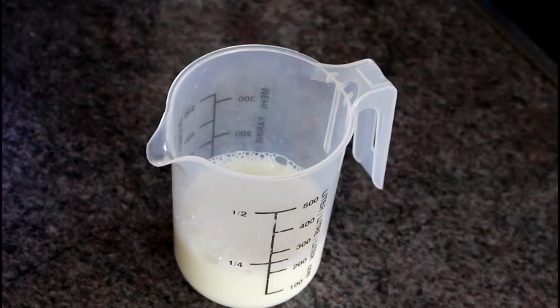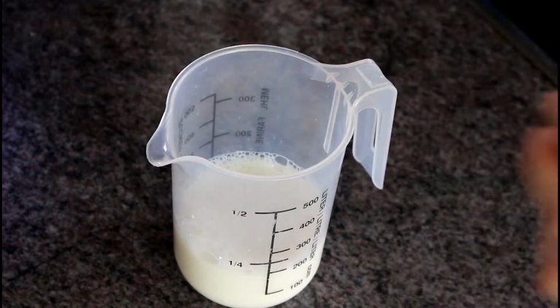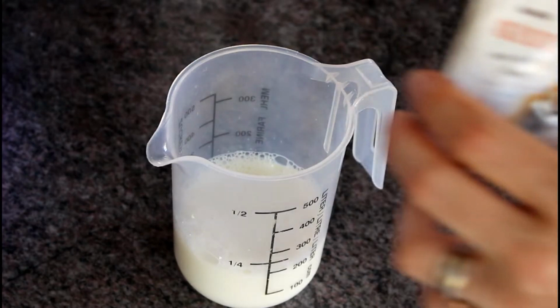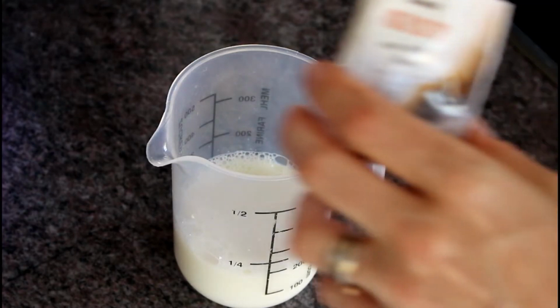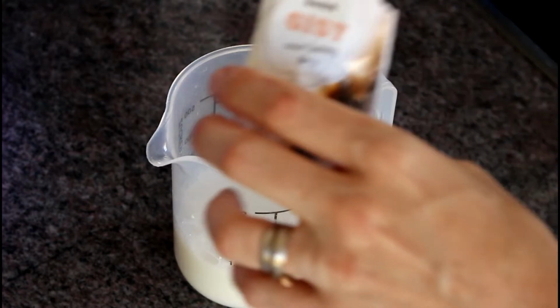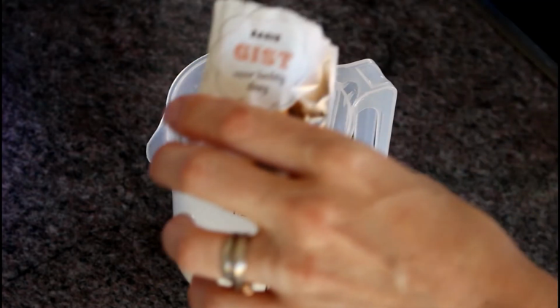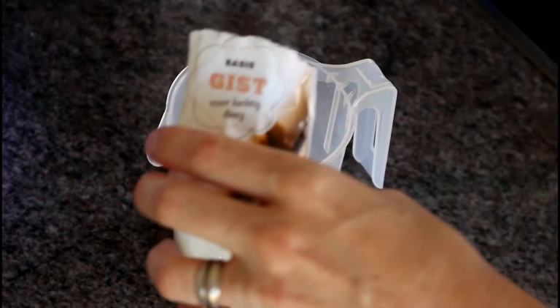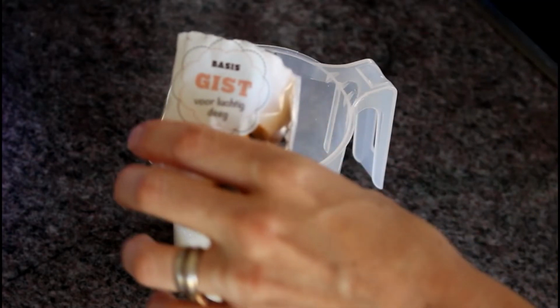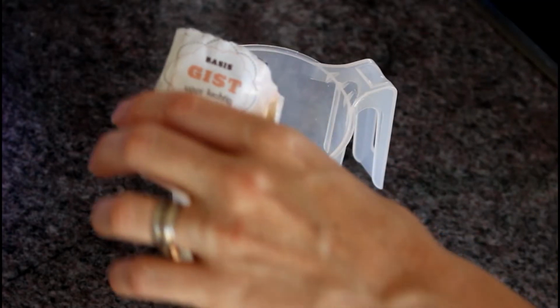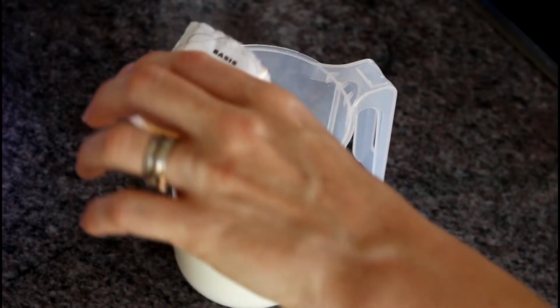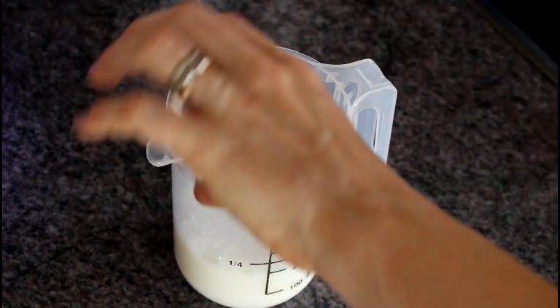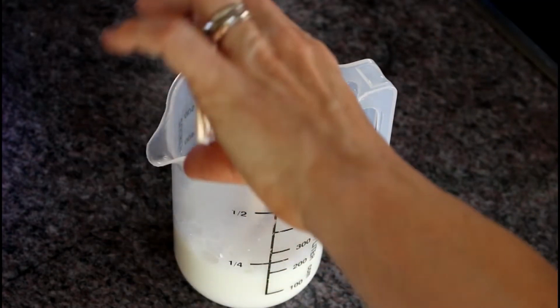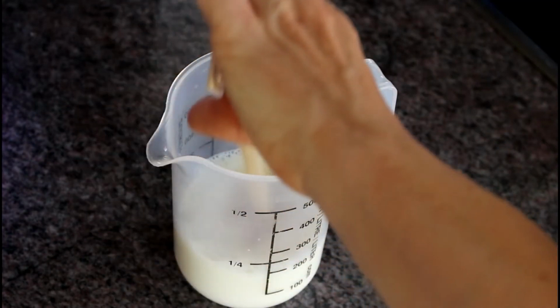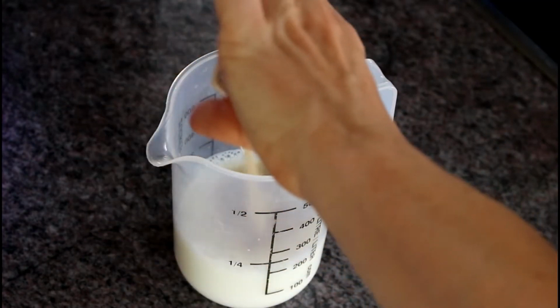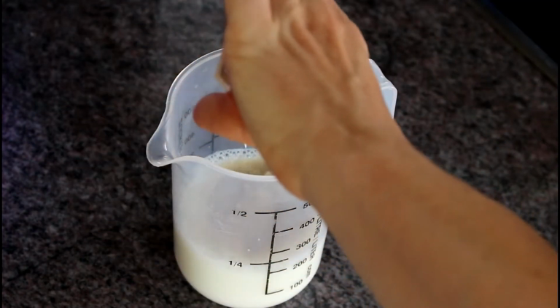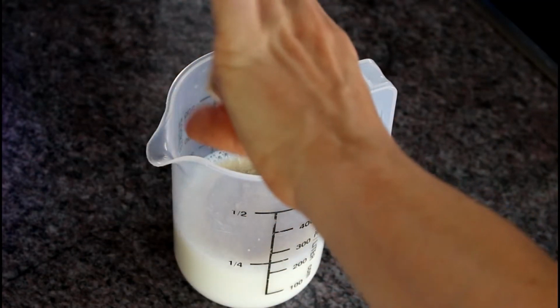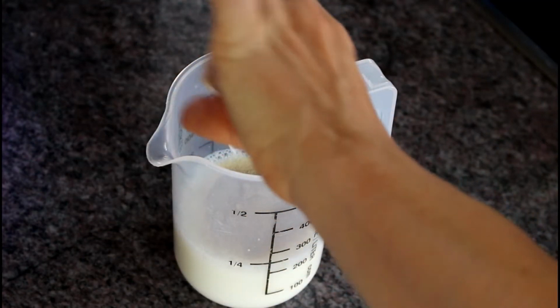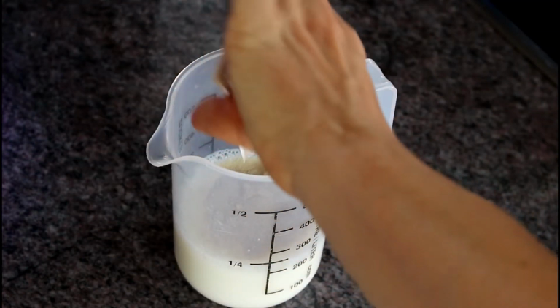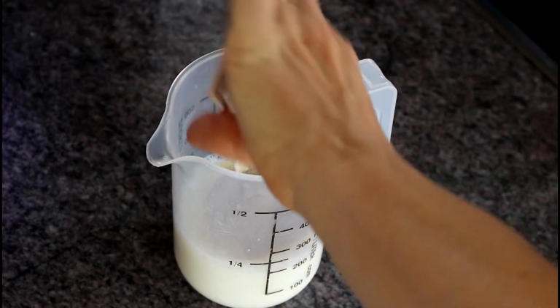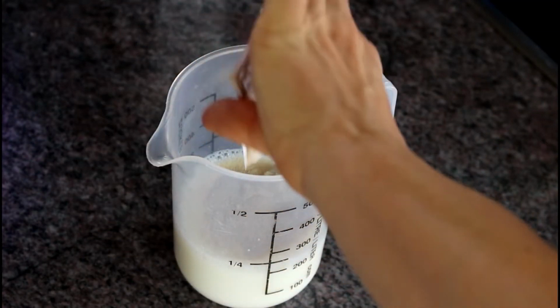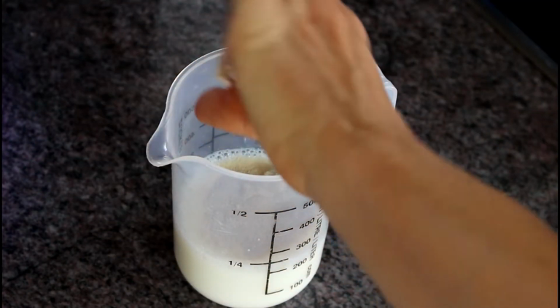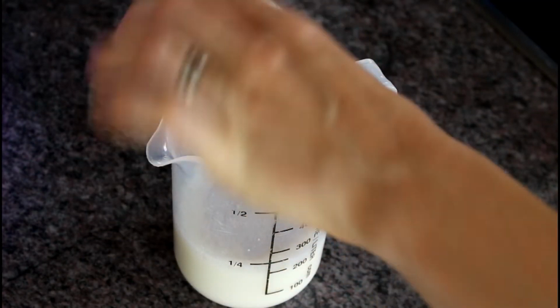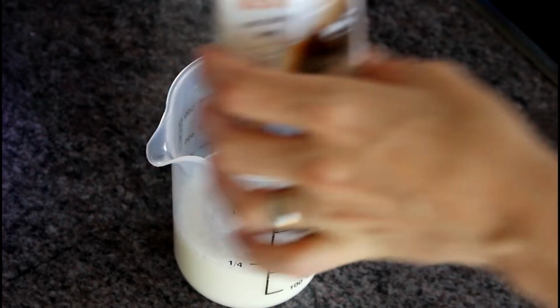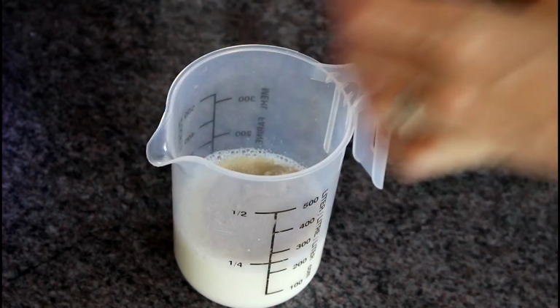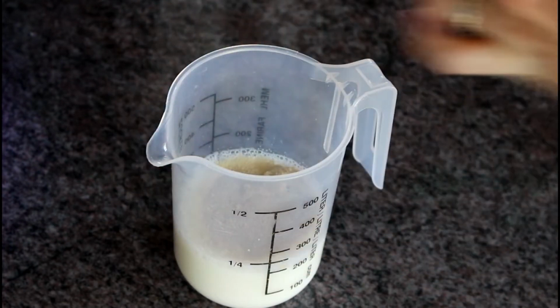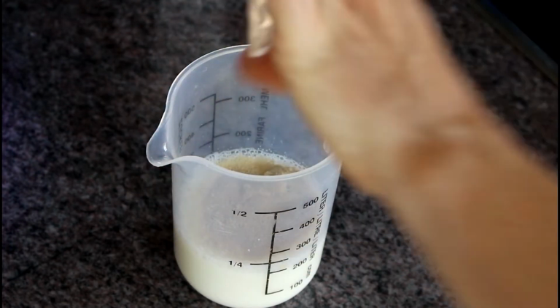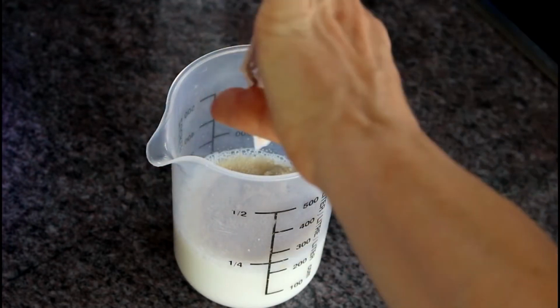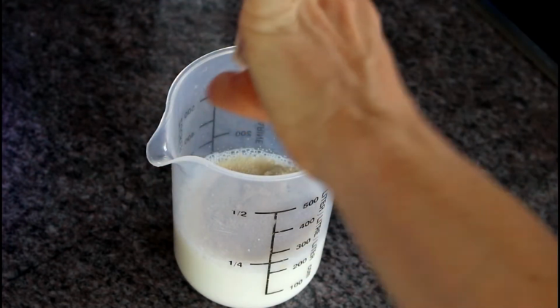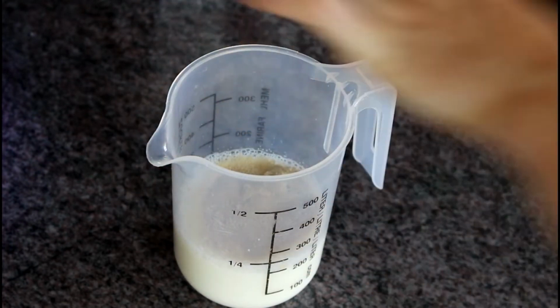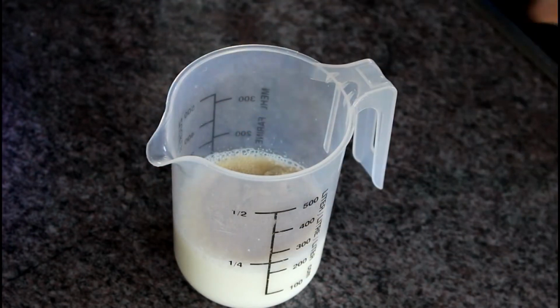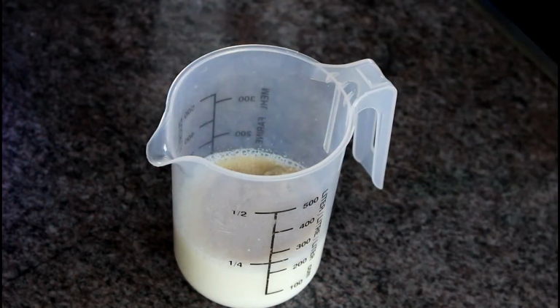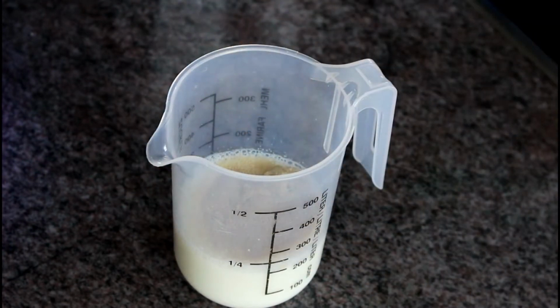First we mix the yeast in the lukewarm milk and add a teaspoon of sugar to activate the yeast.